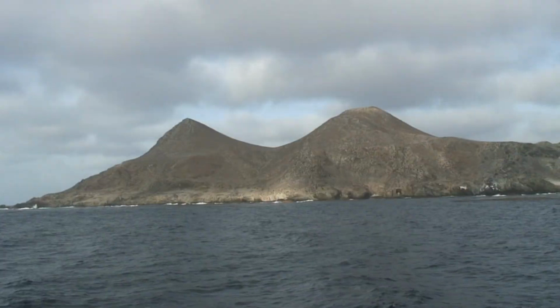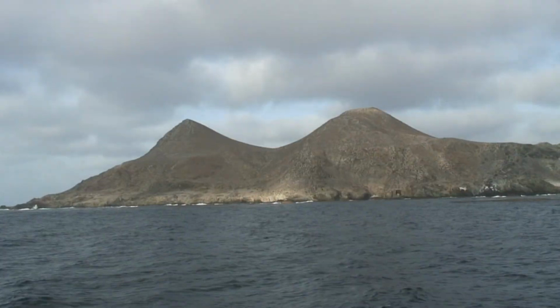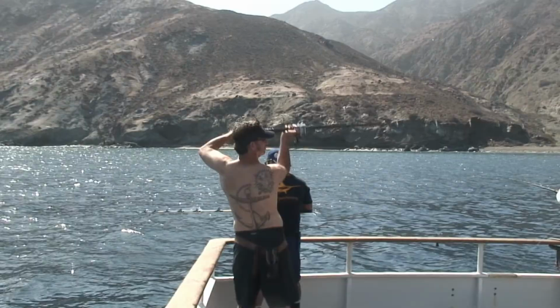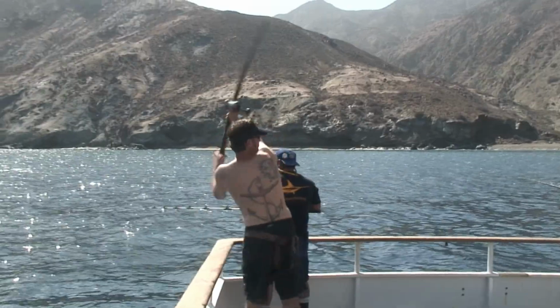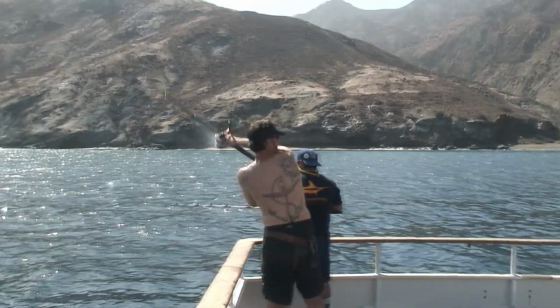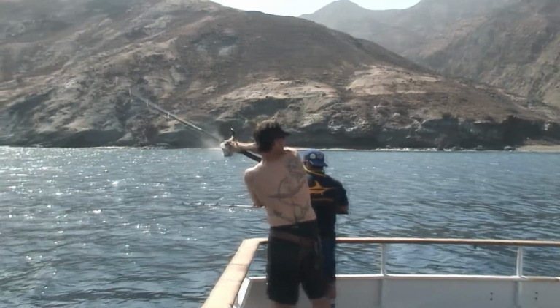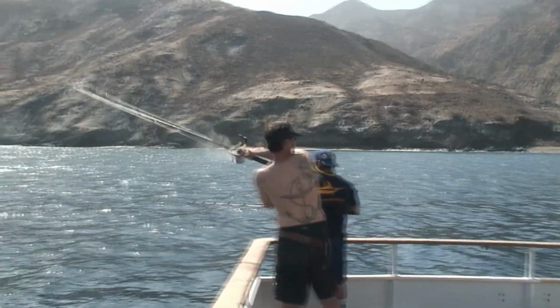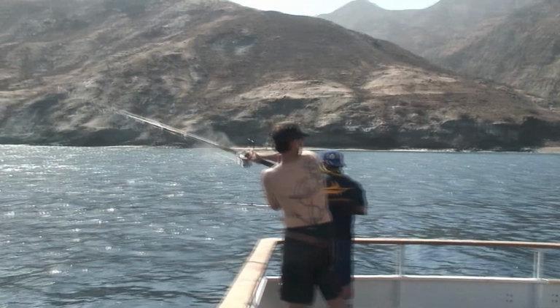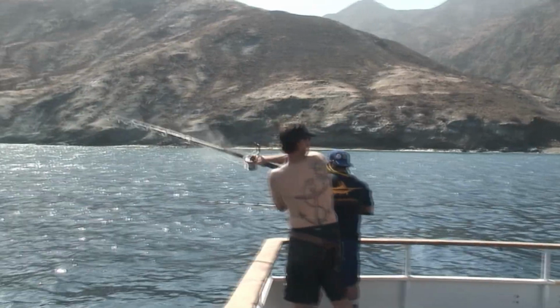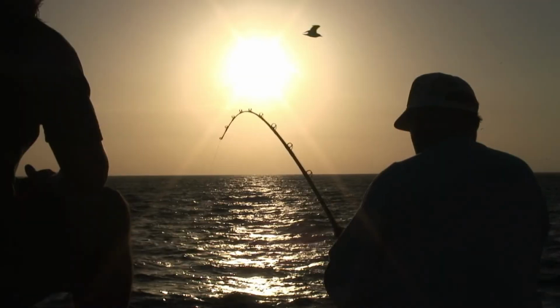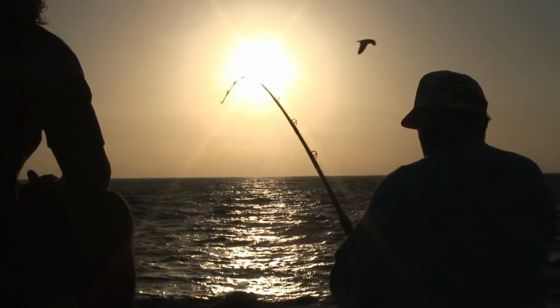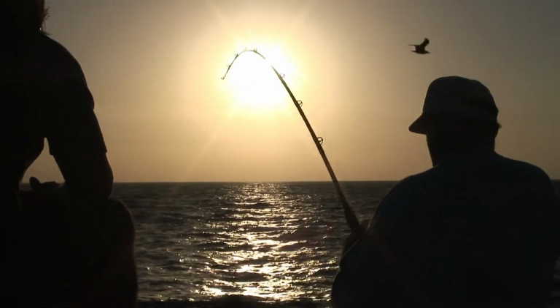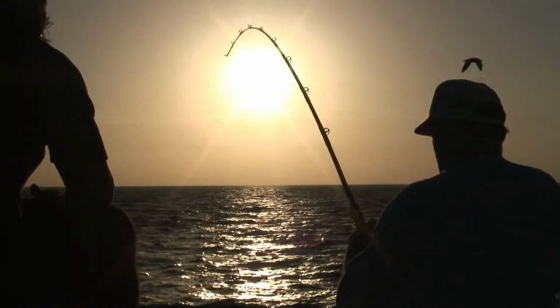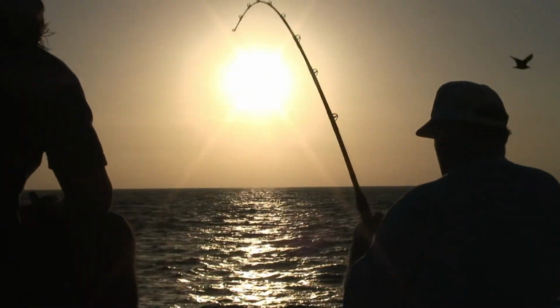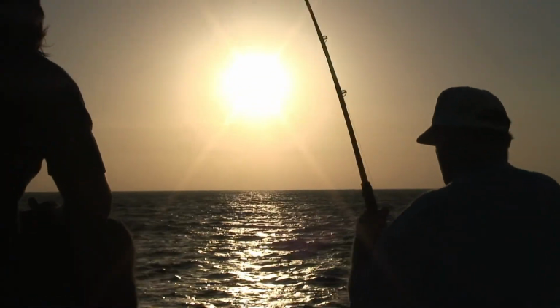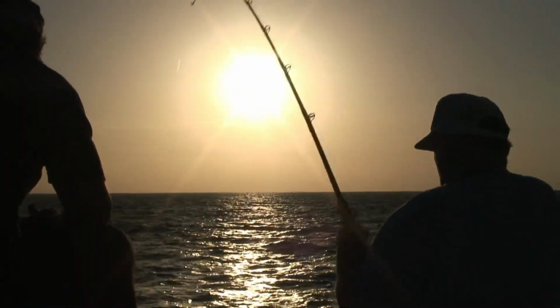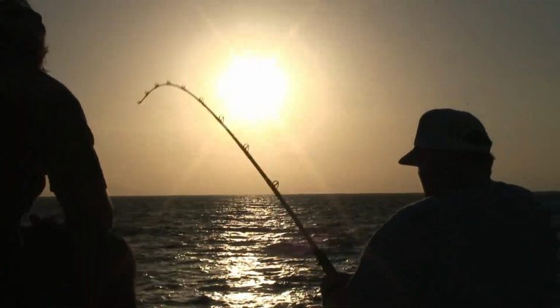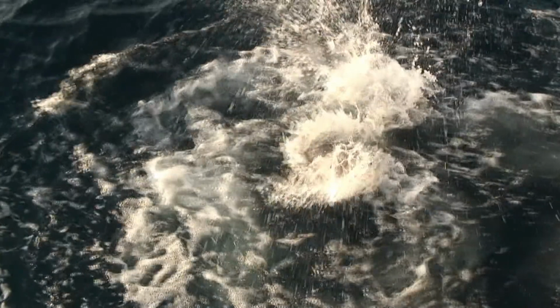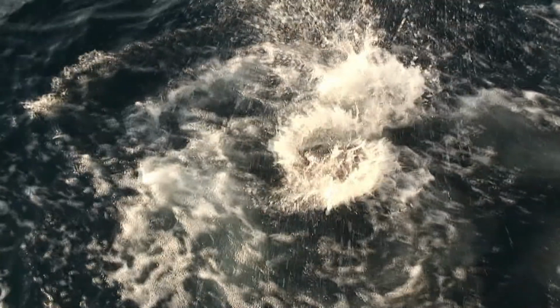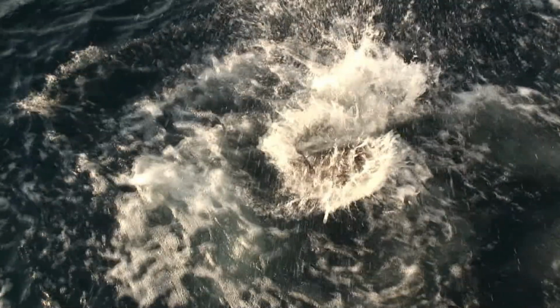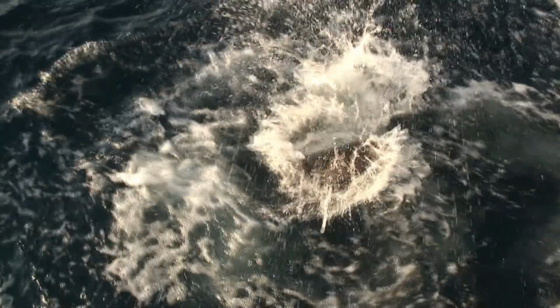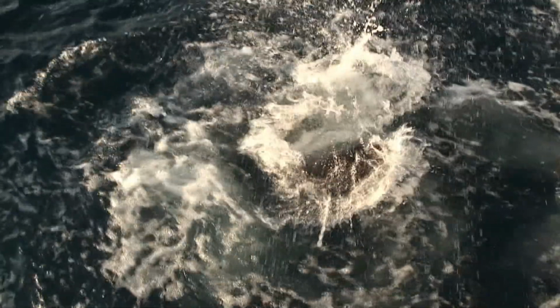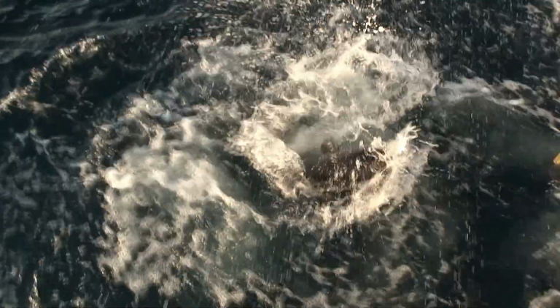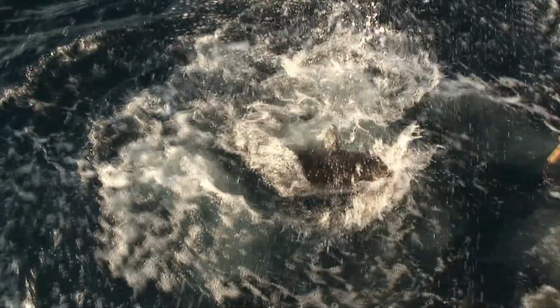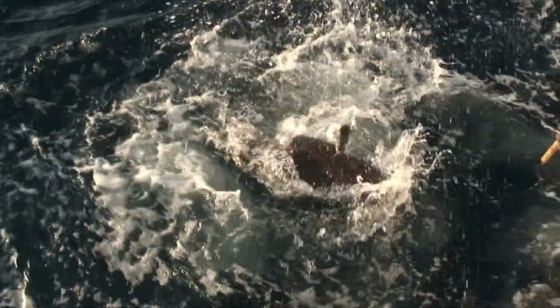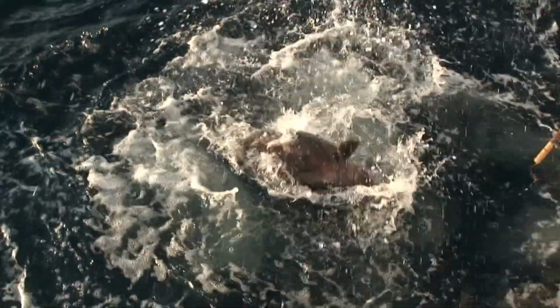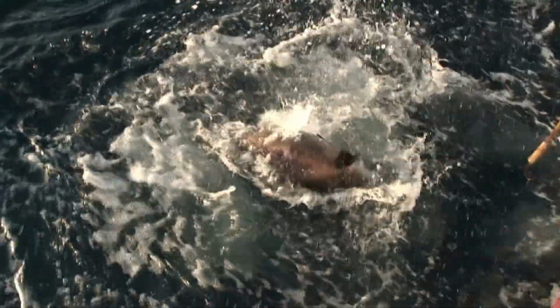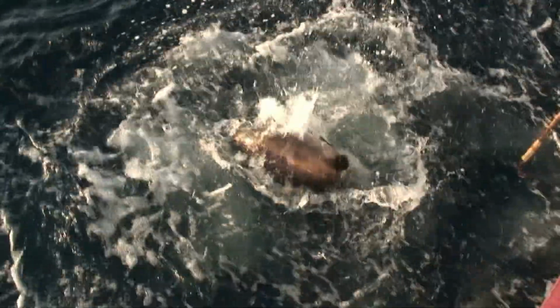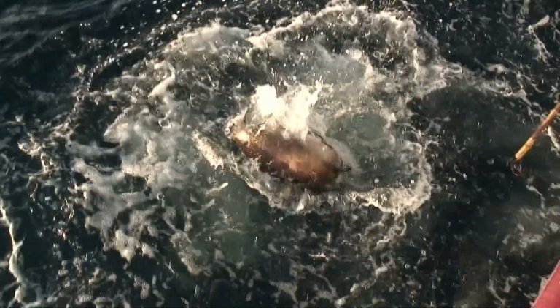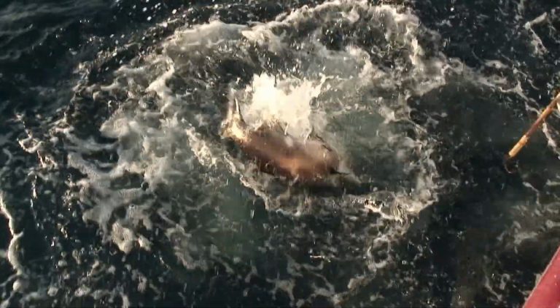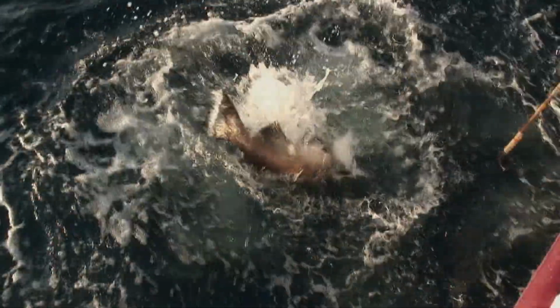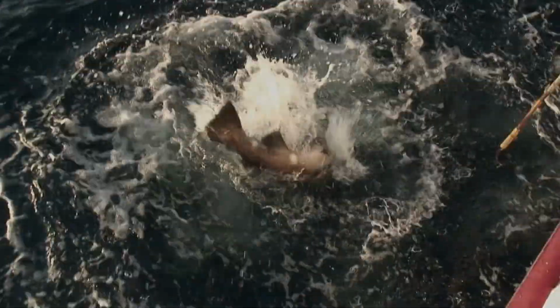You'll see hot biters like this giant black sea bass. Come on aboard!